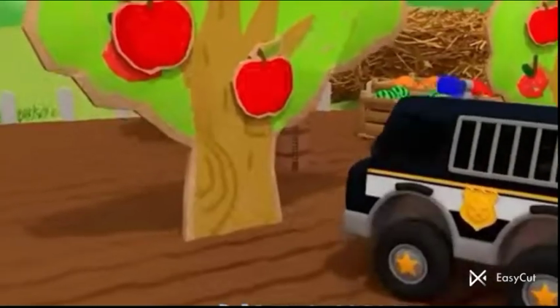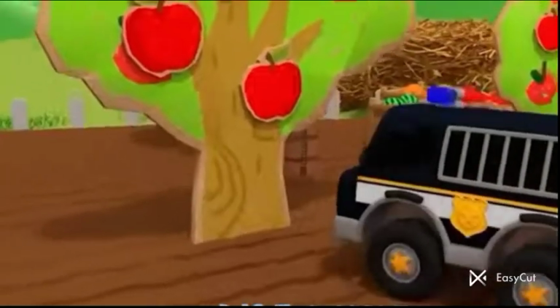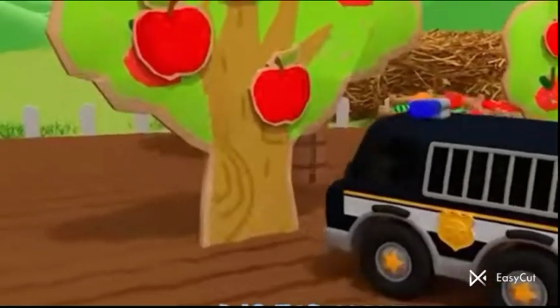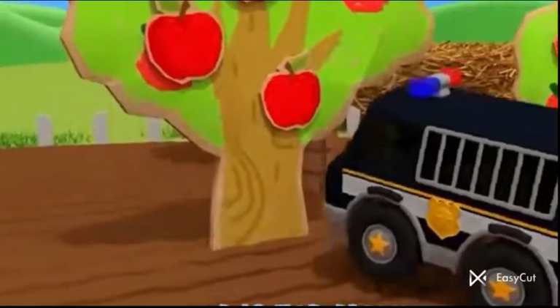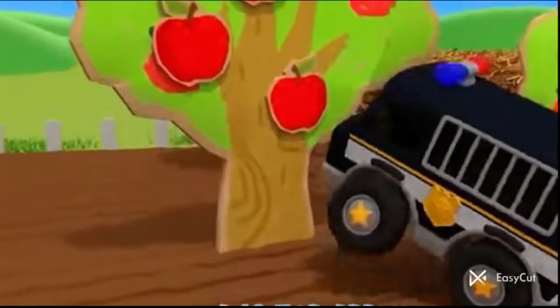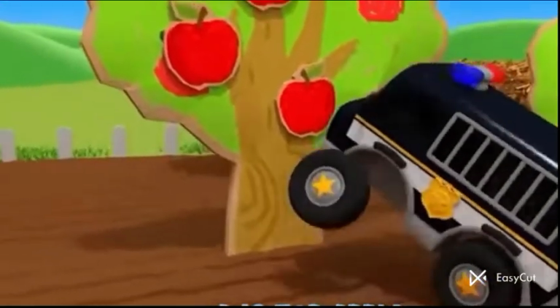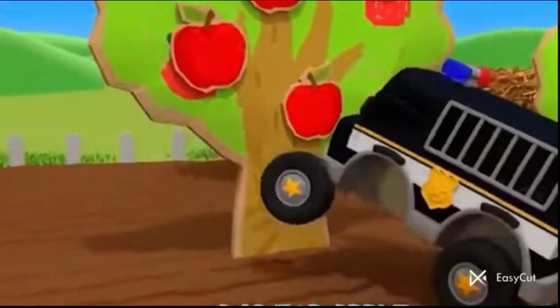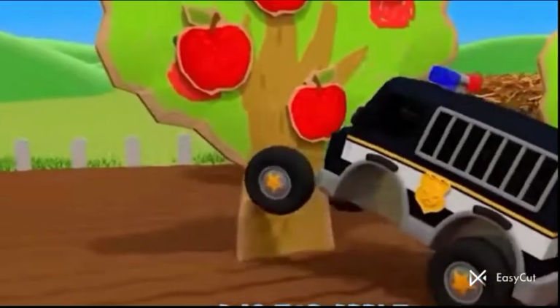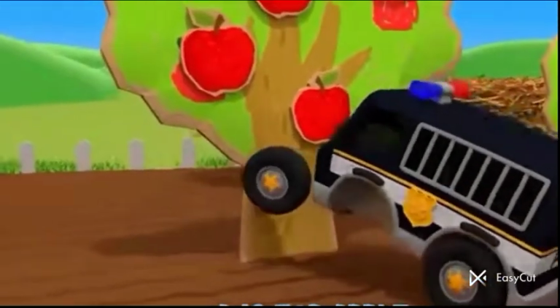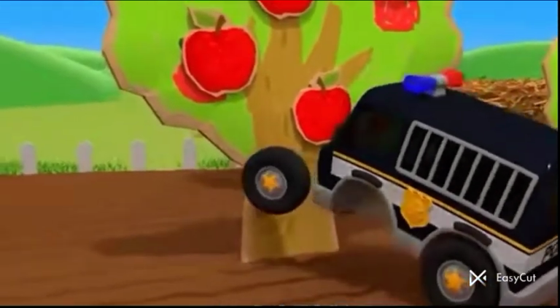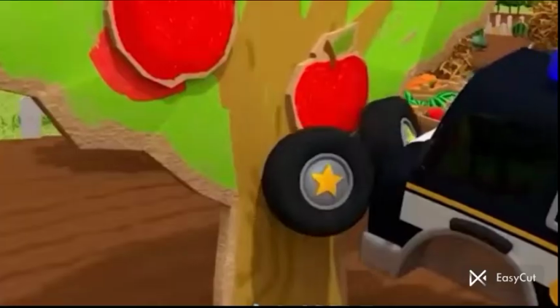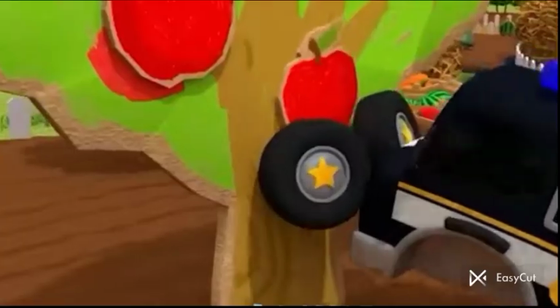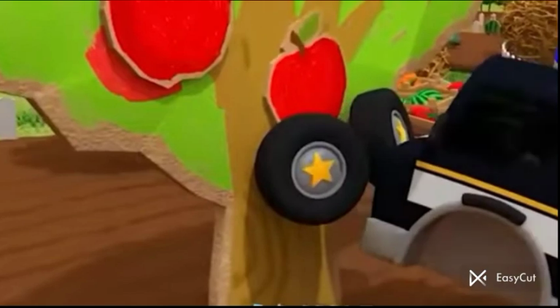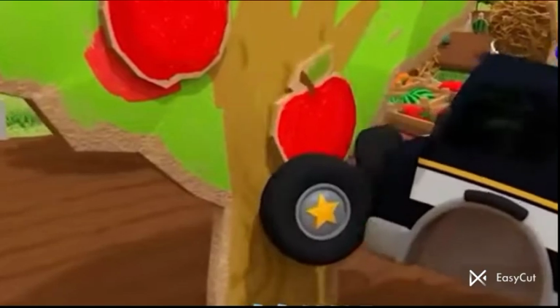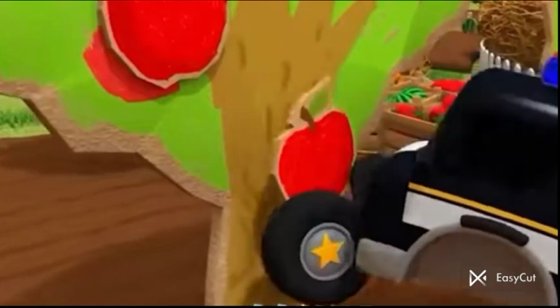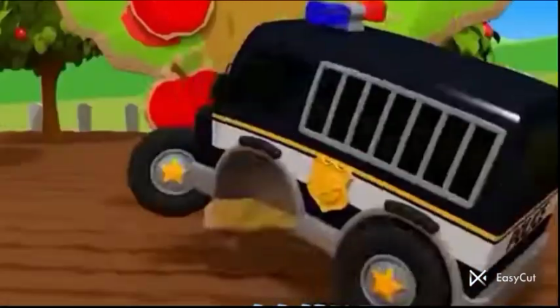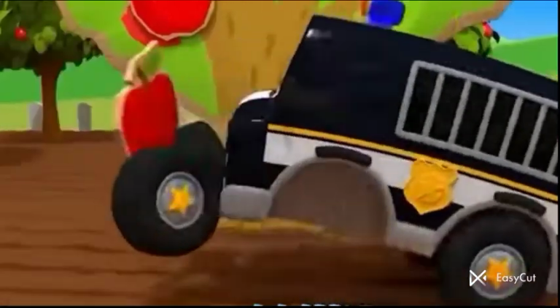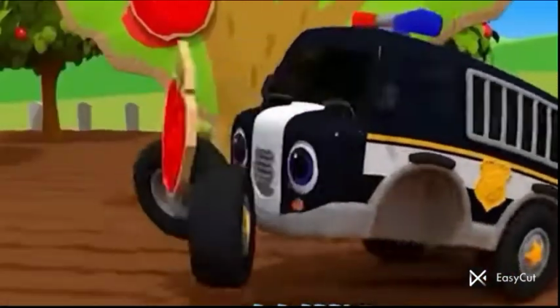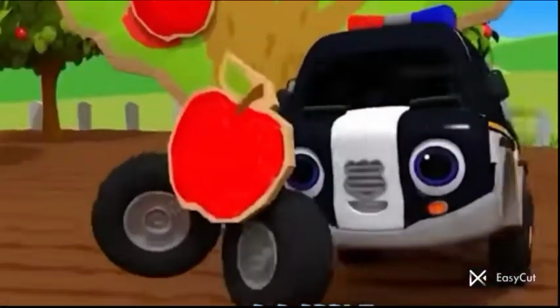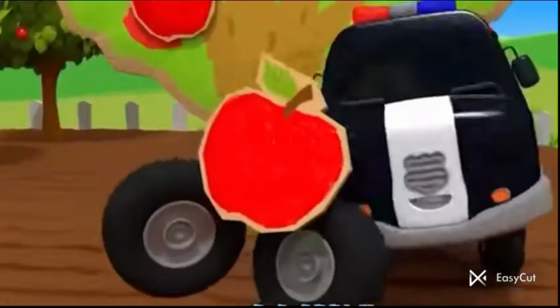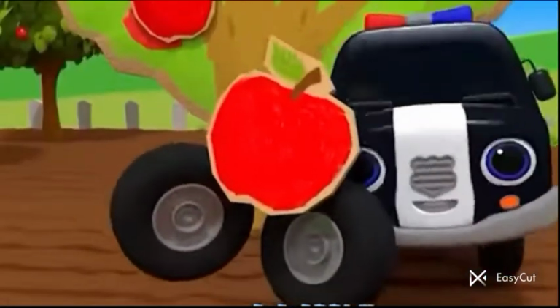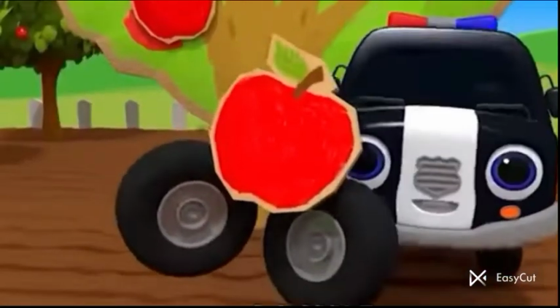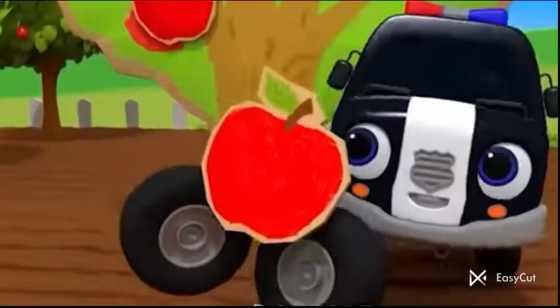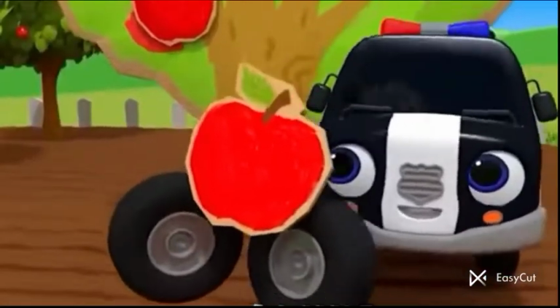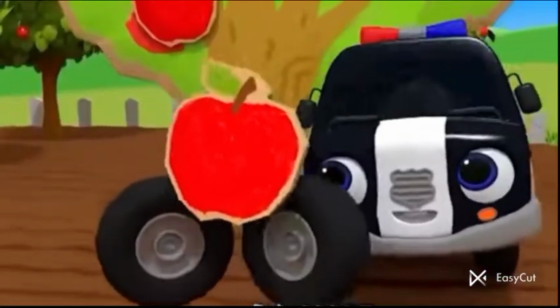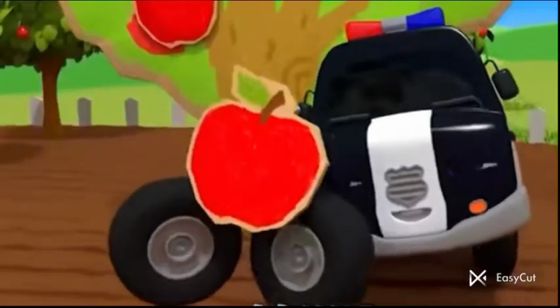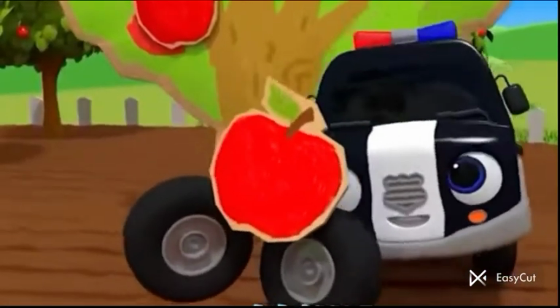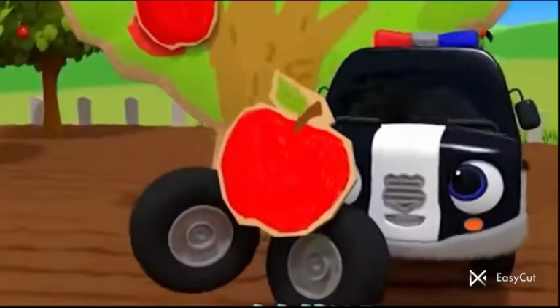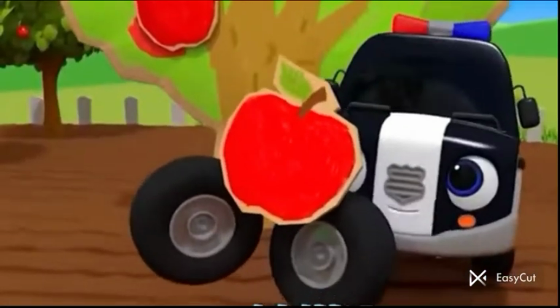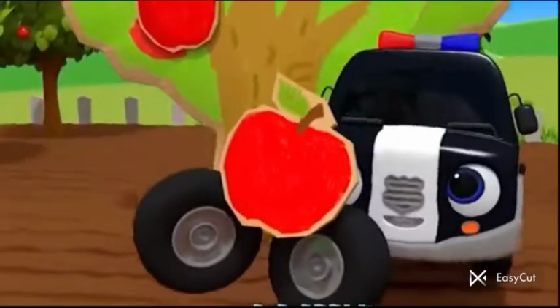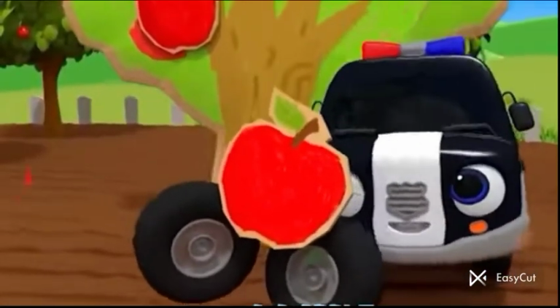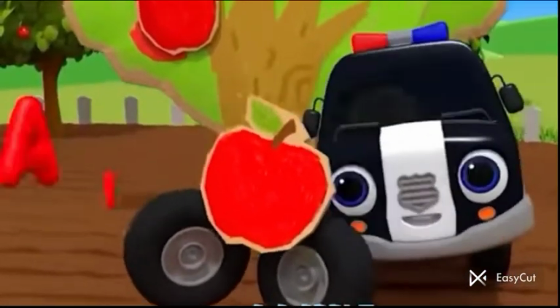A is for apple. A, a, apple. A, a, apple.